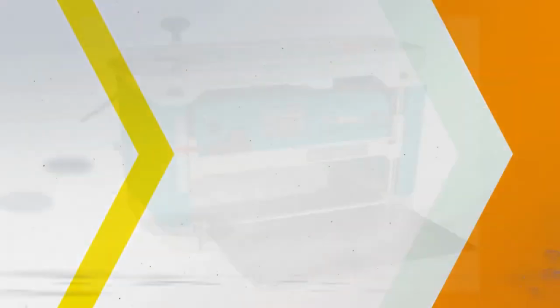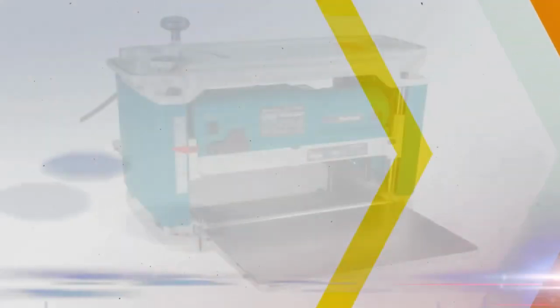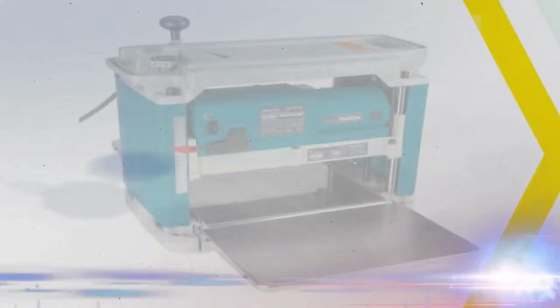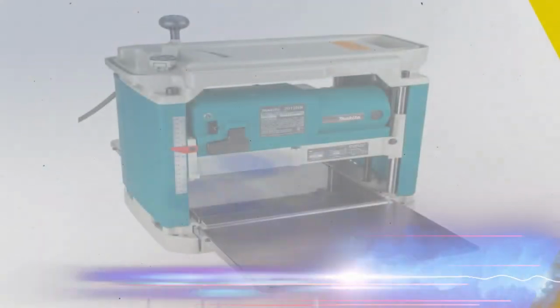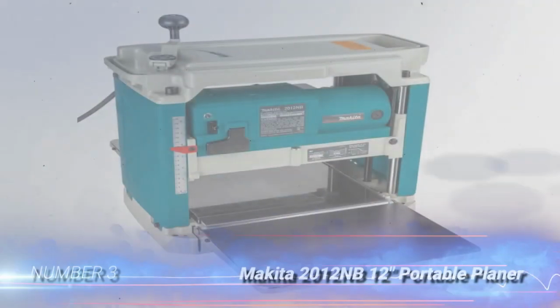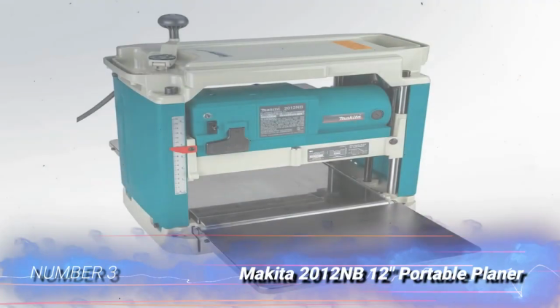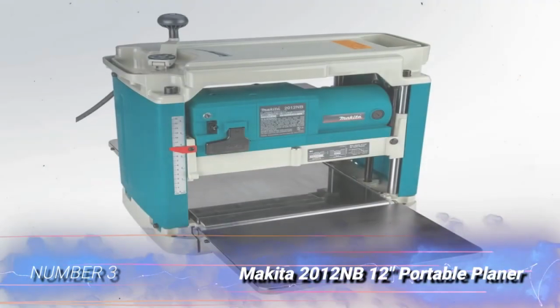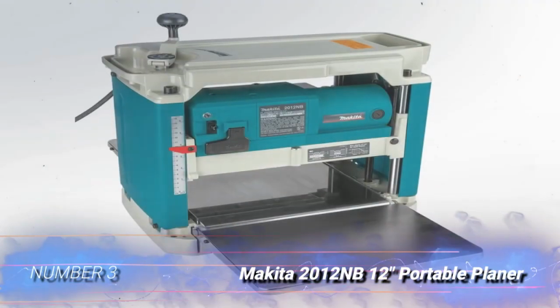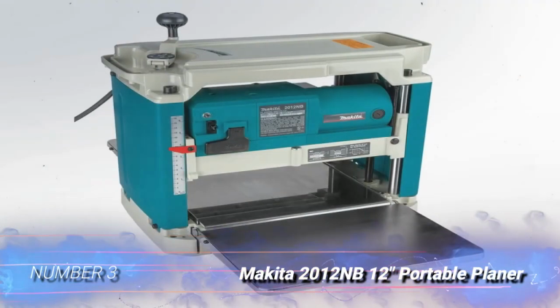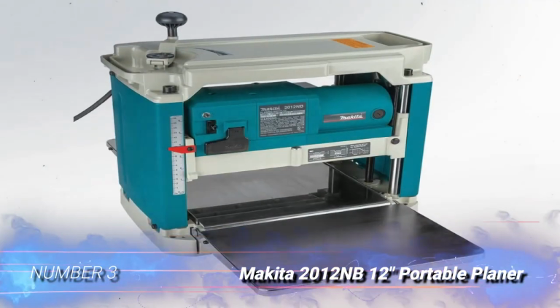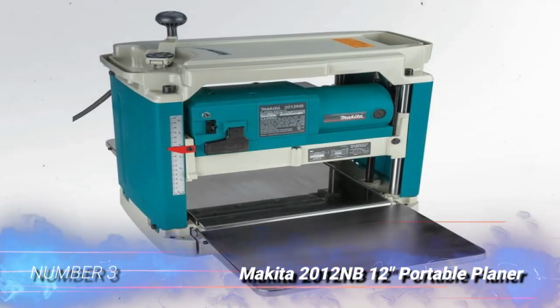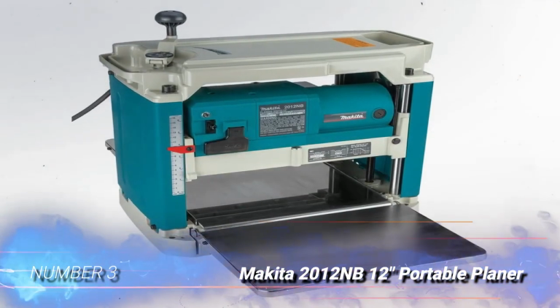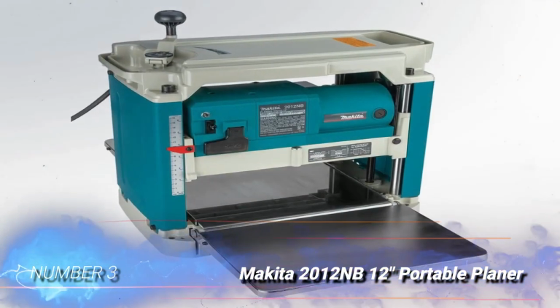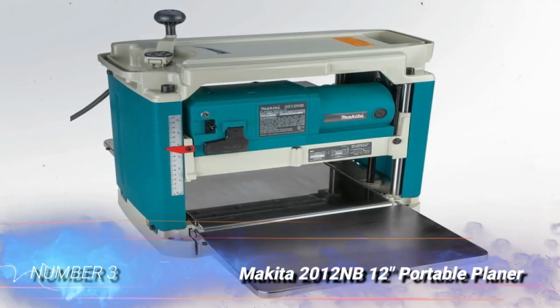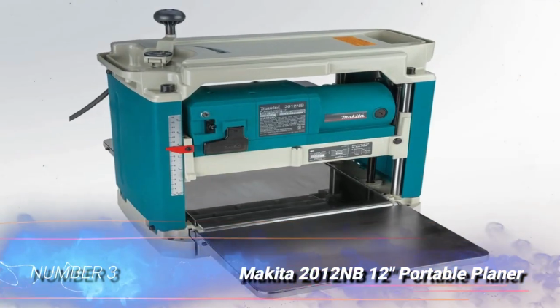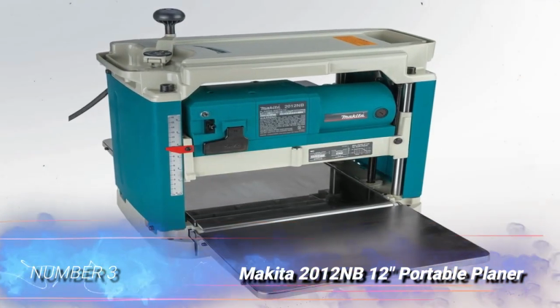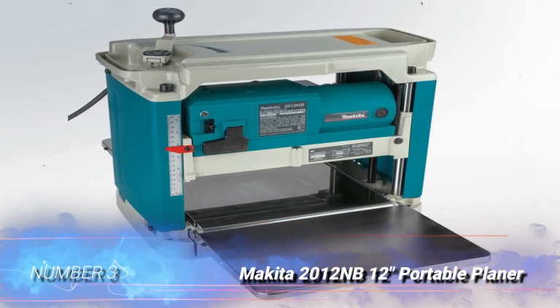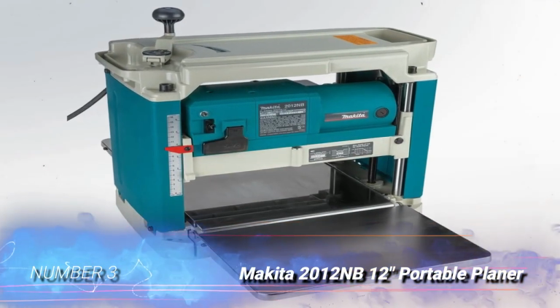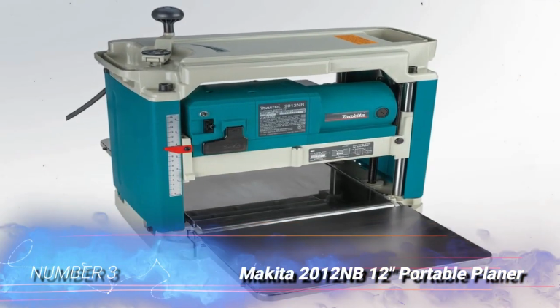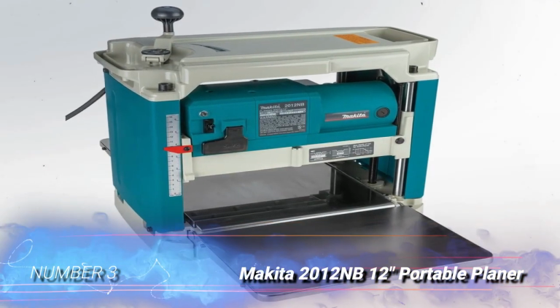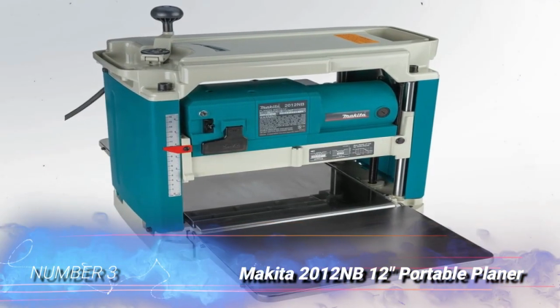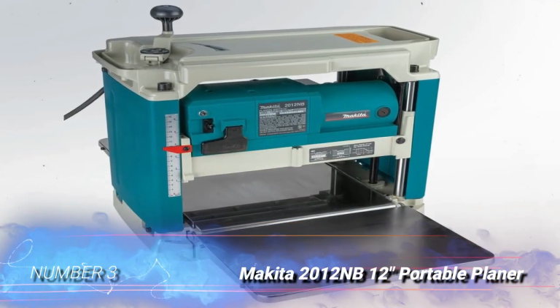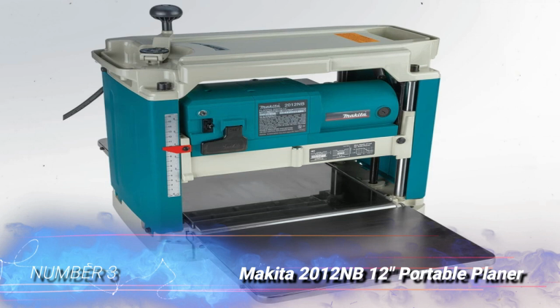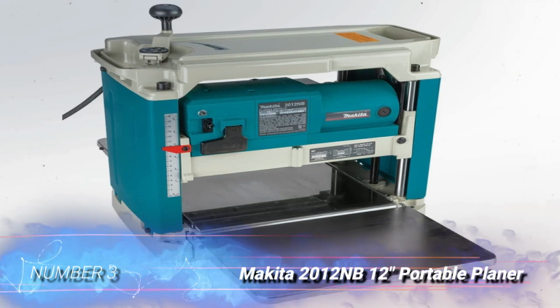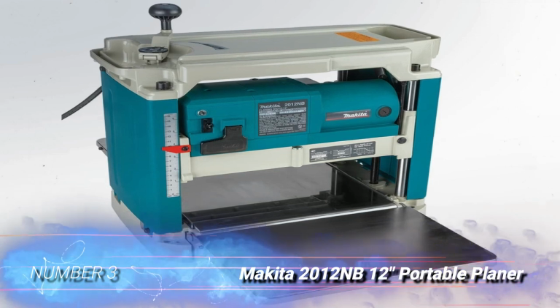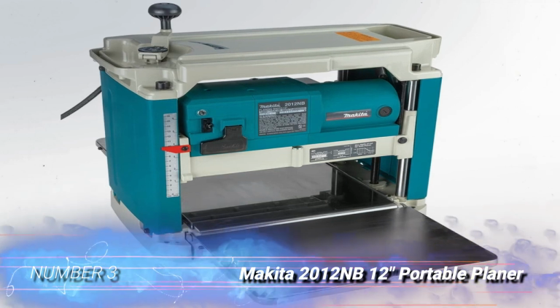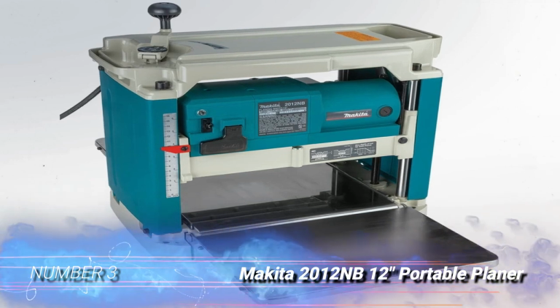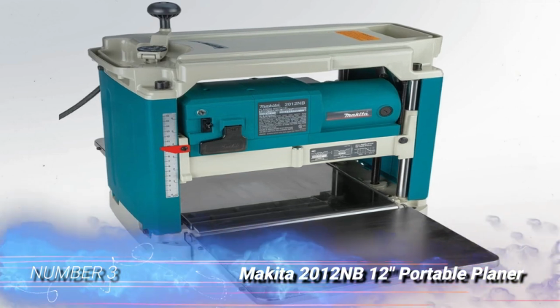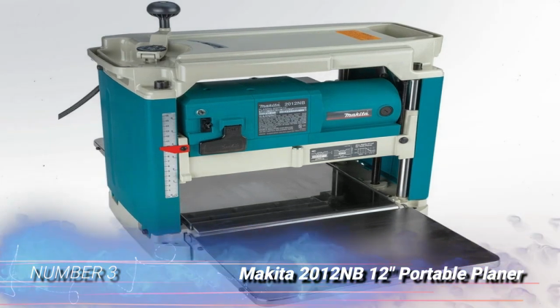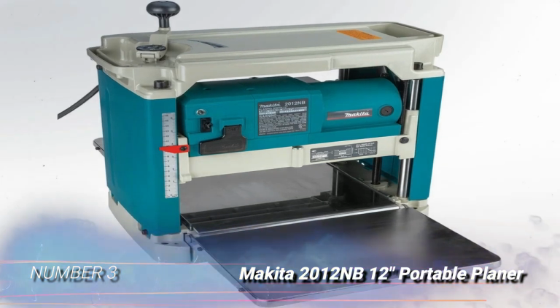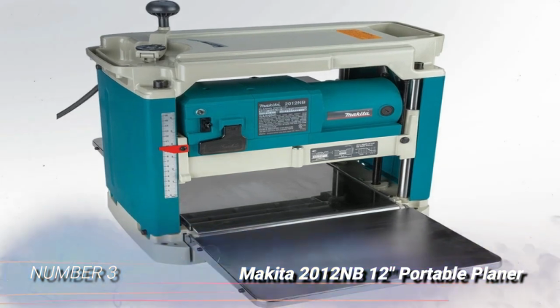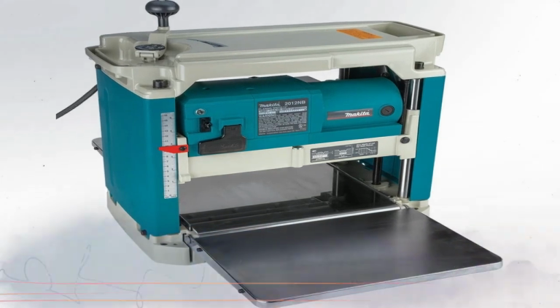Number 3: Makita 2012NB 12-inch Portable Planer.